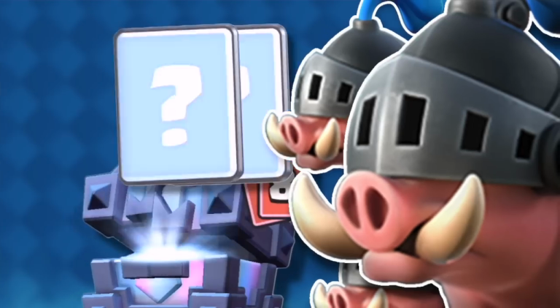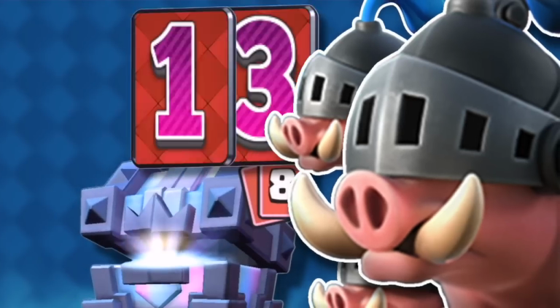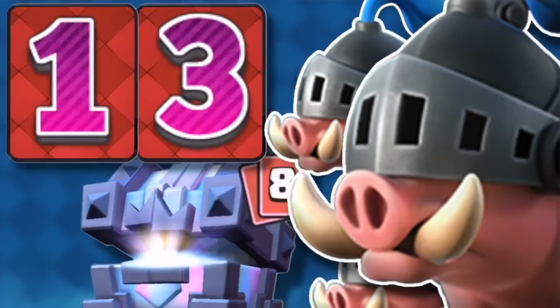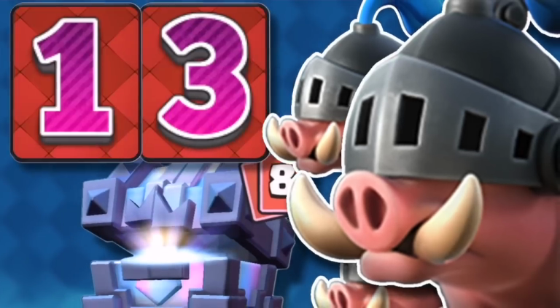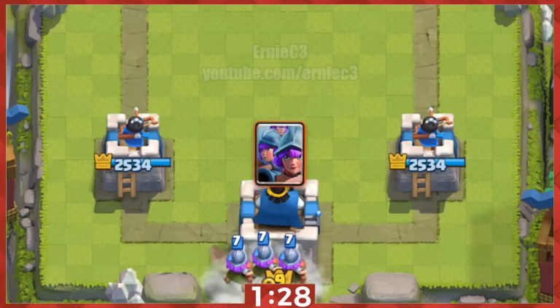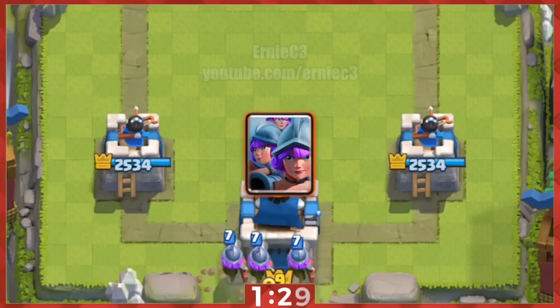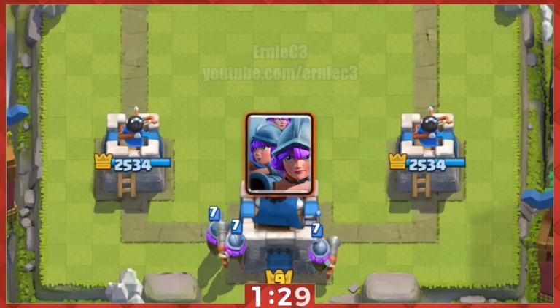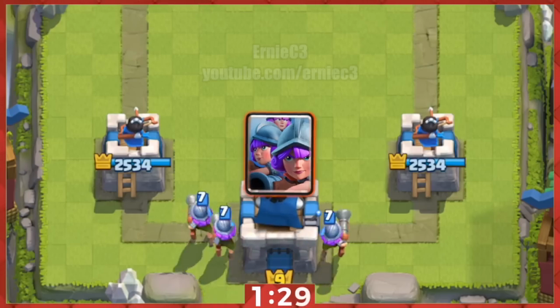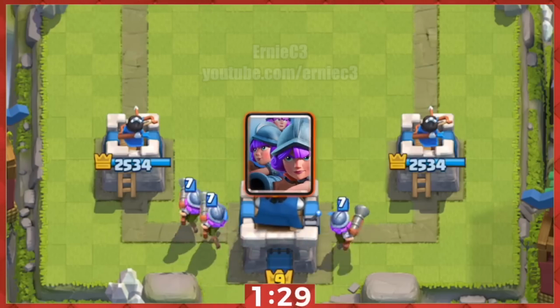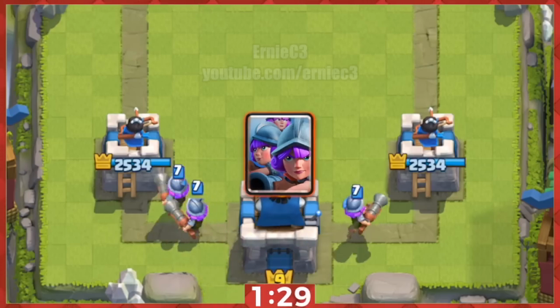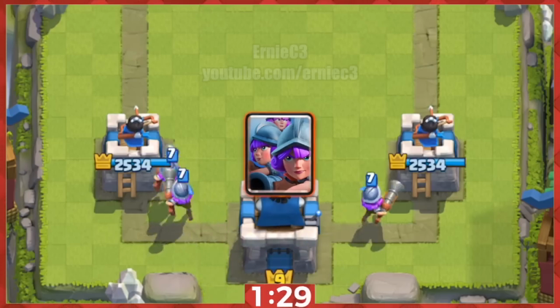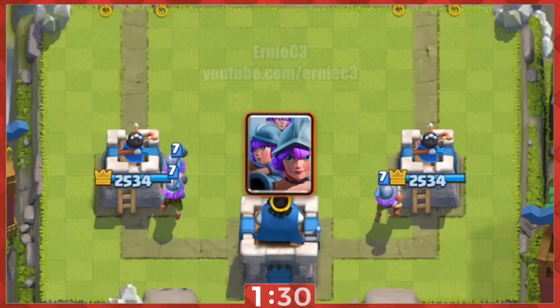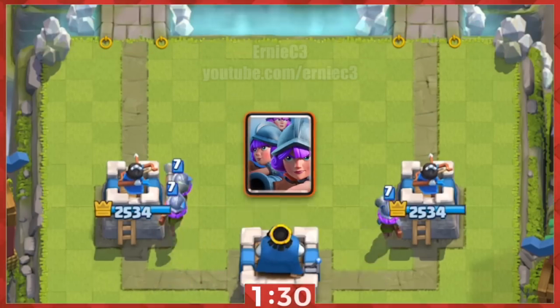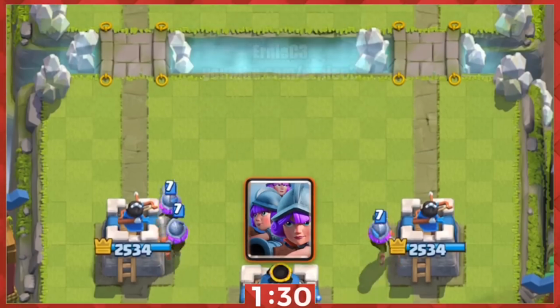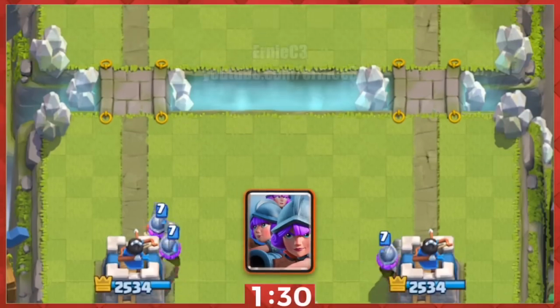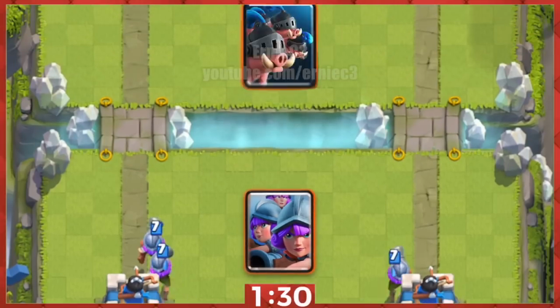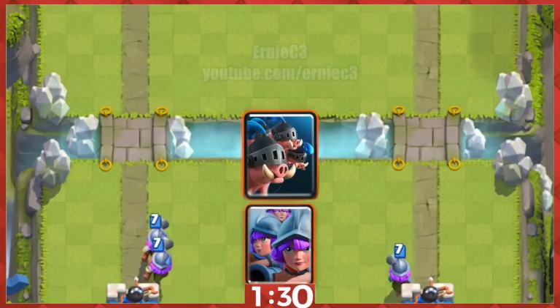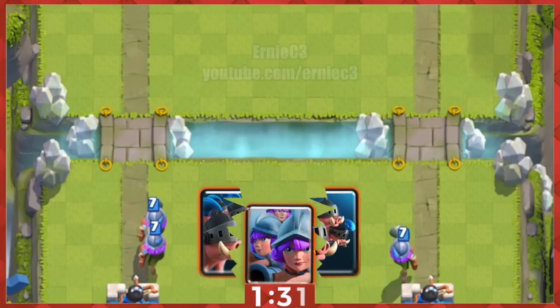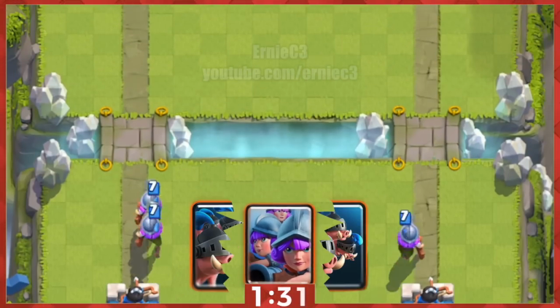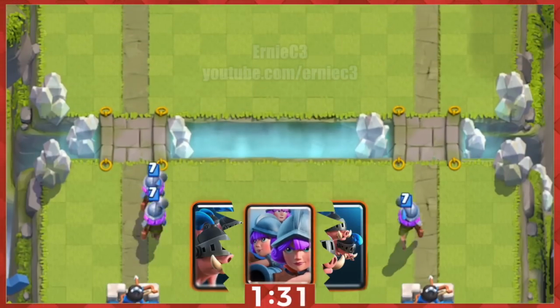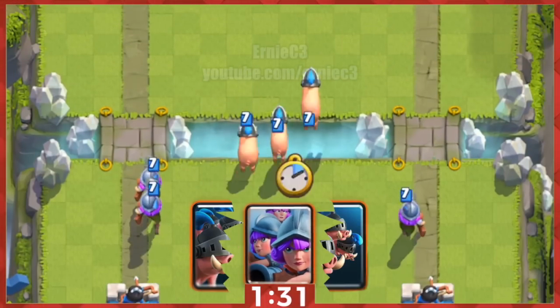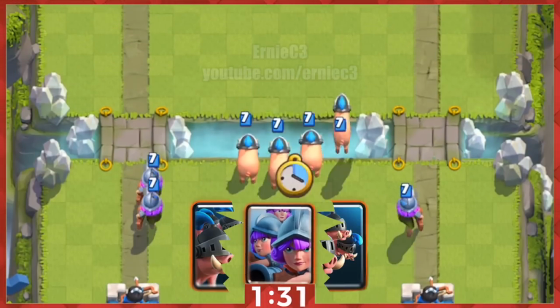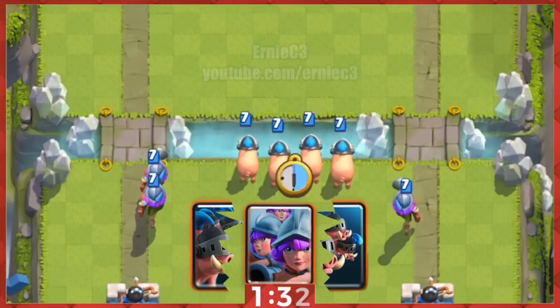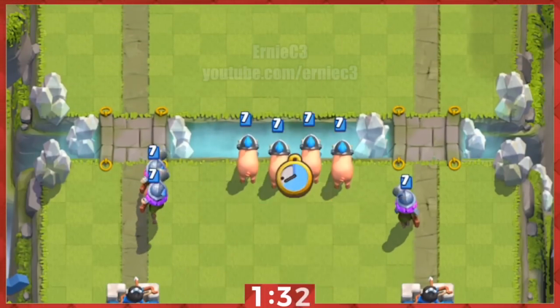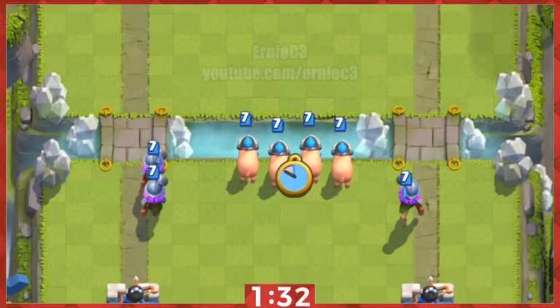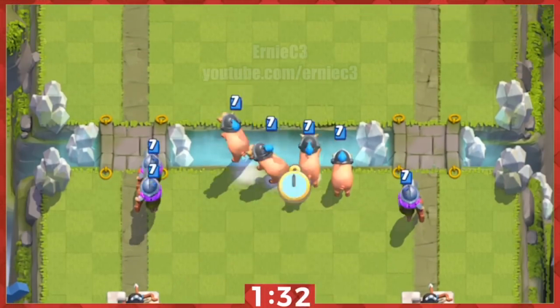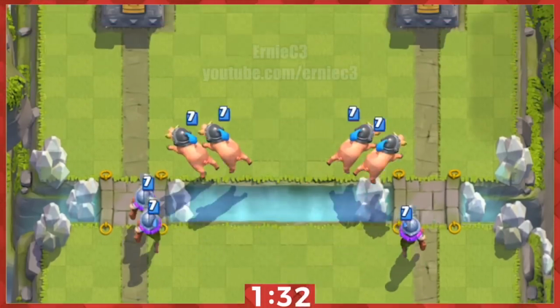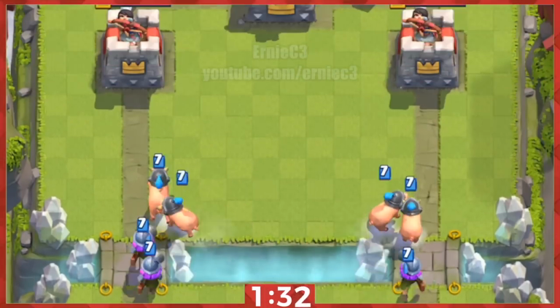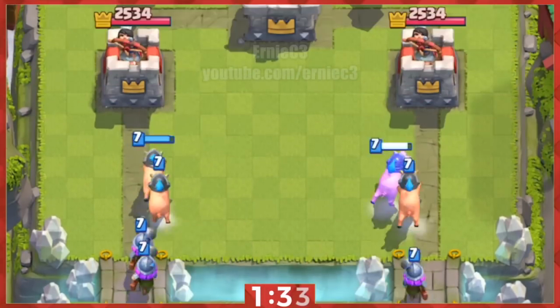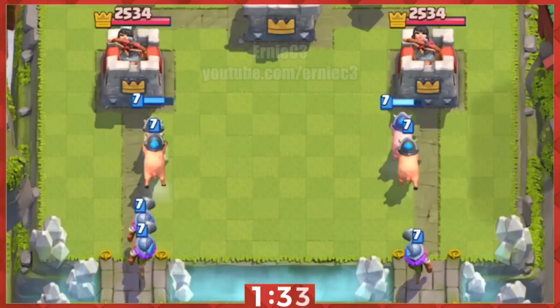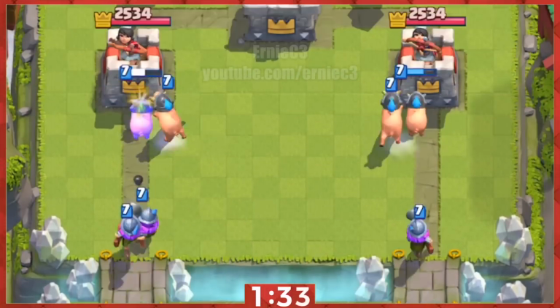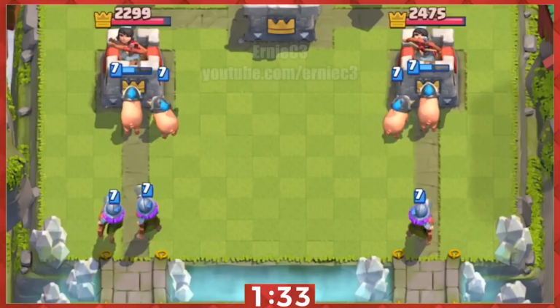13. A great way to protect your split 3 Musketeers is by splitting them at the river to cover both sides.